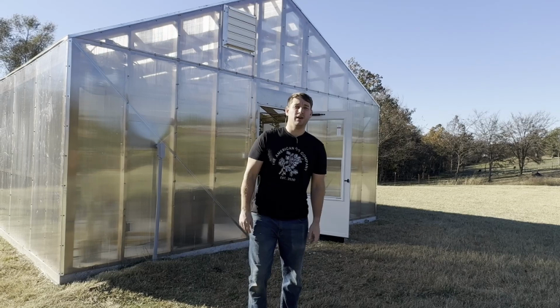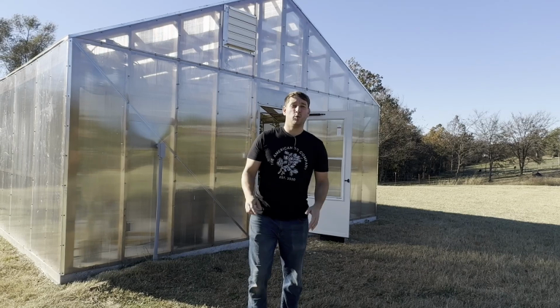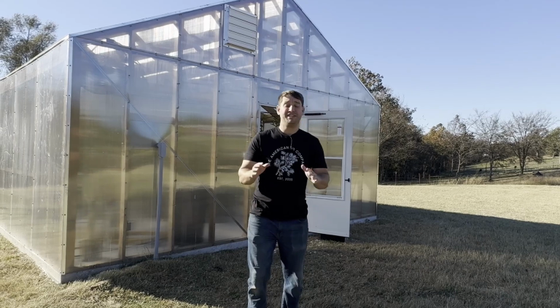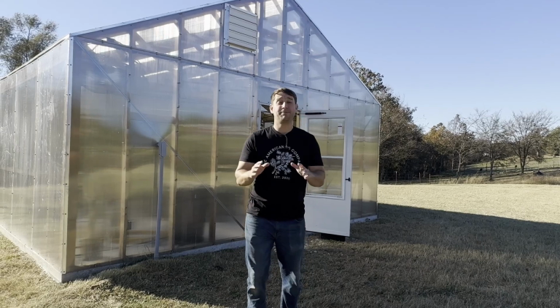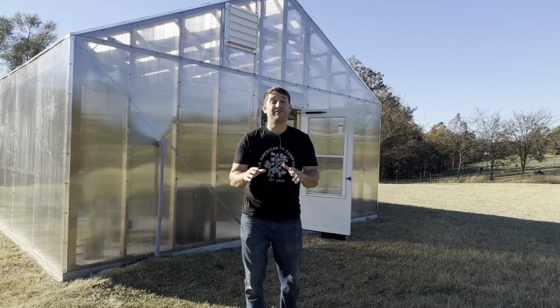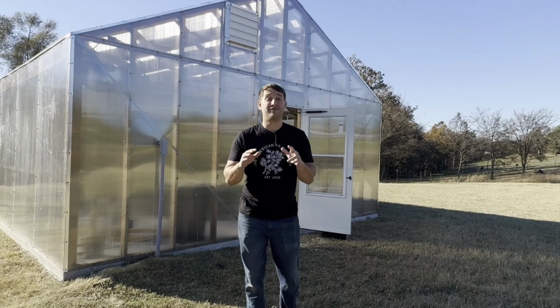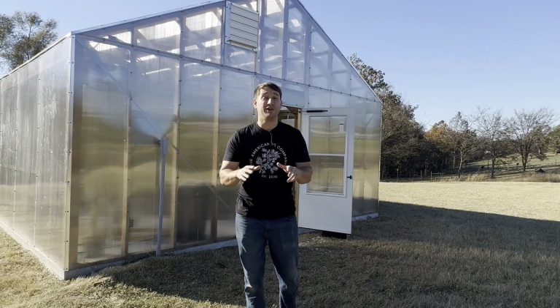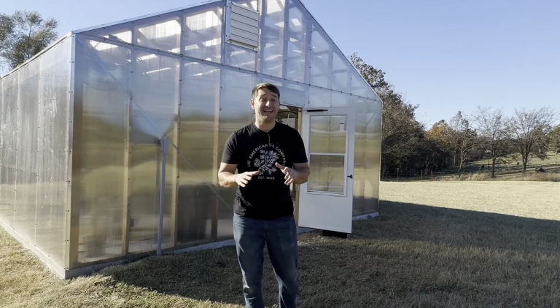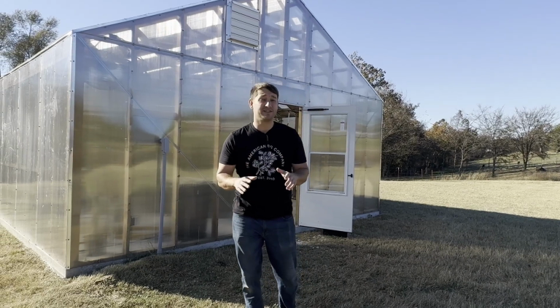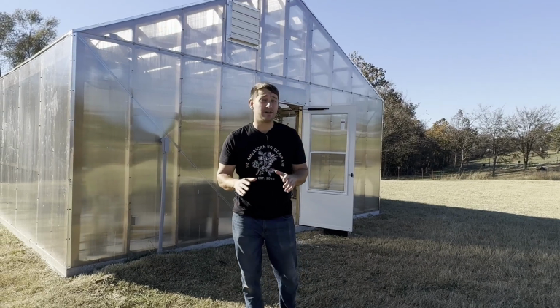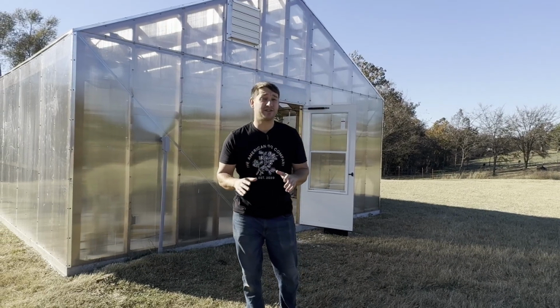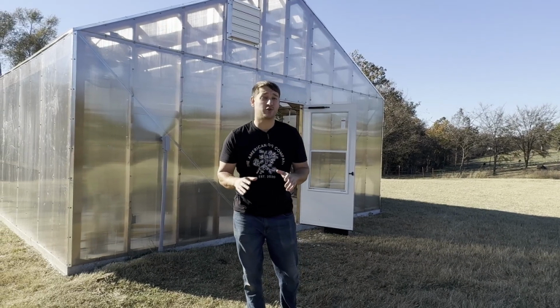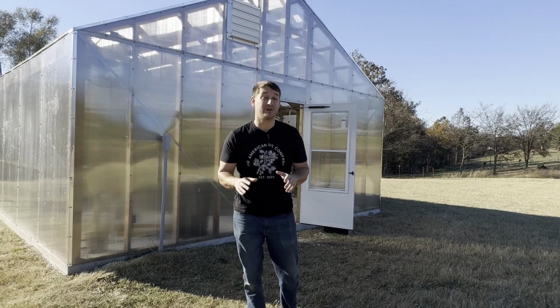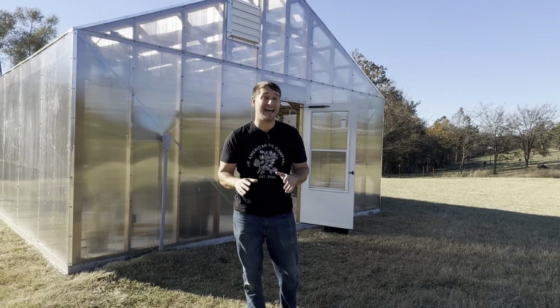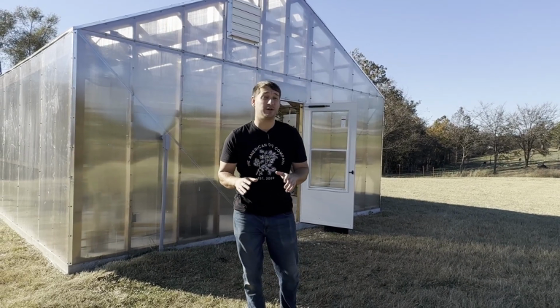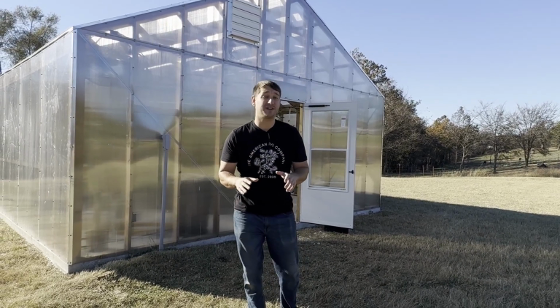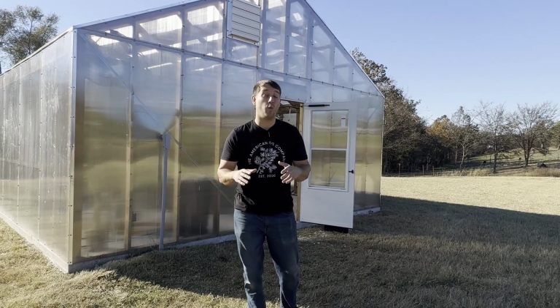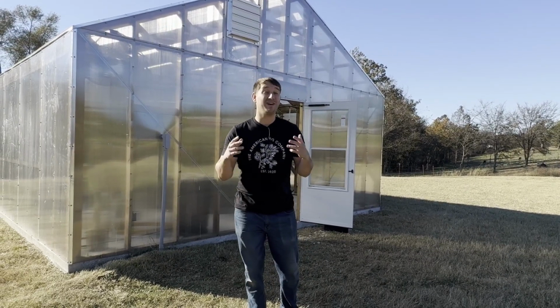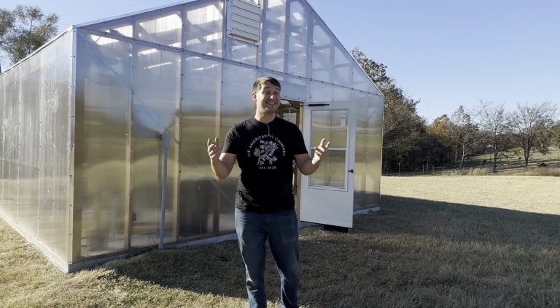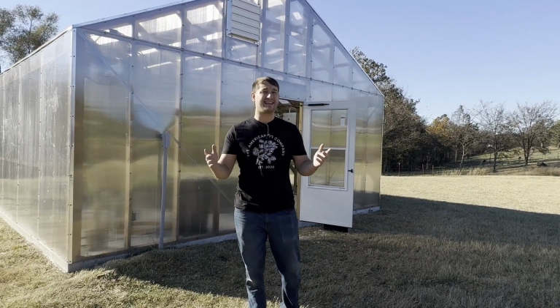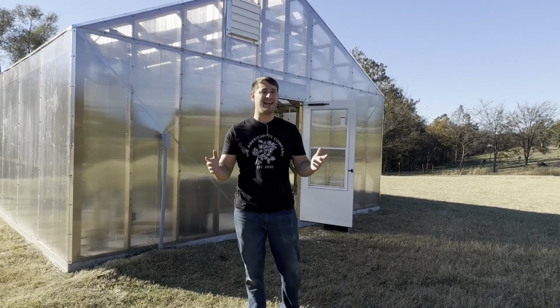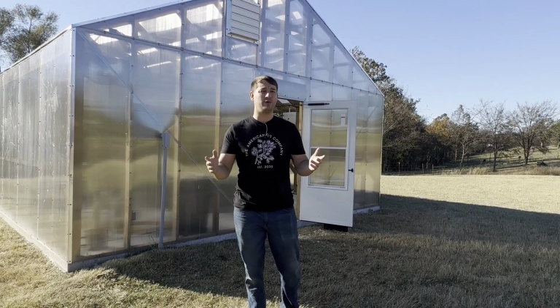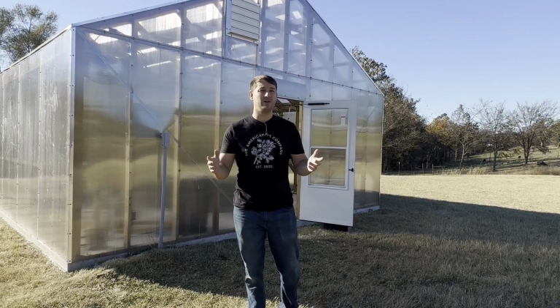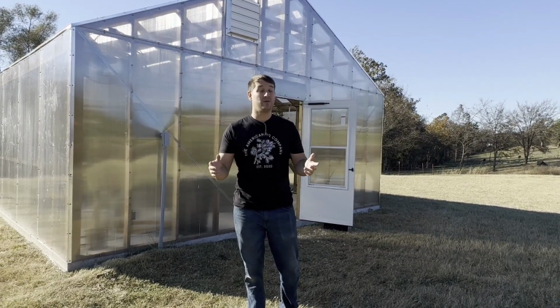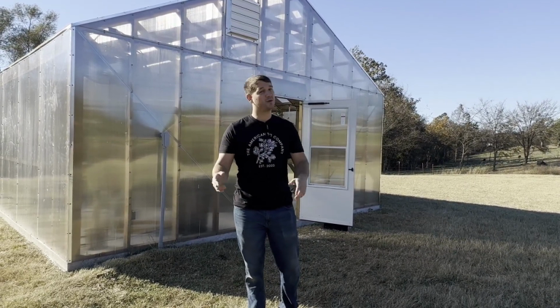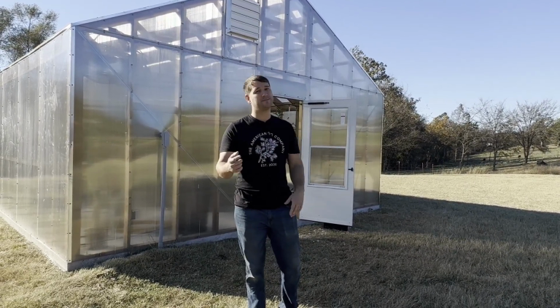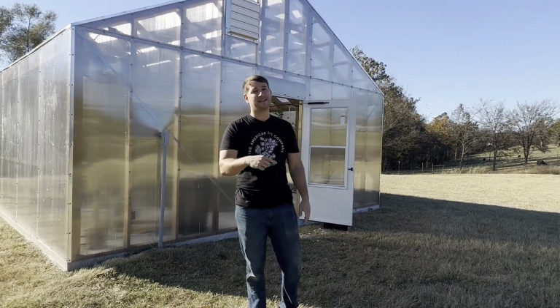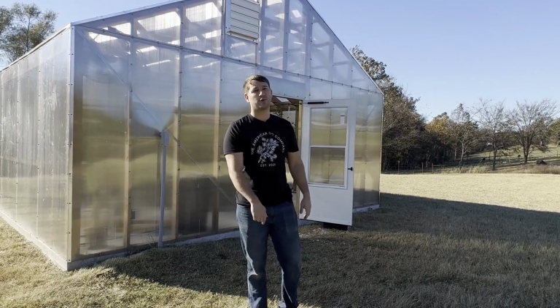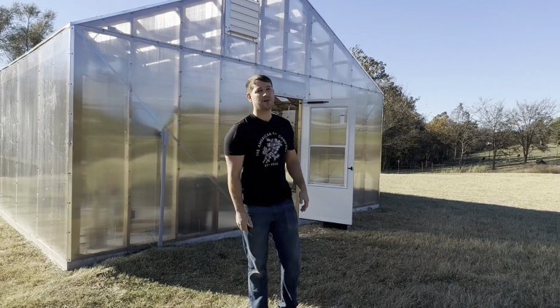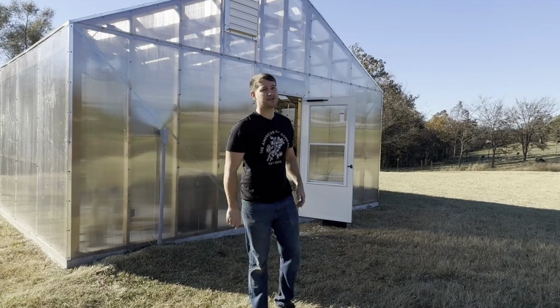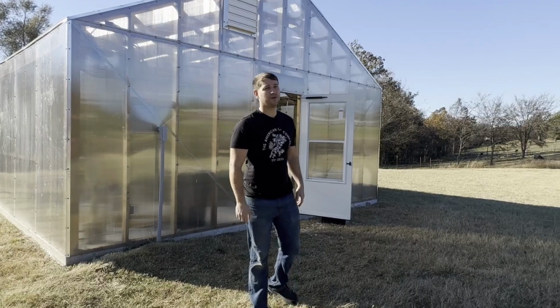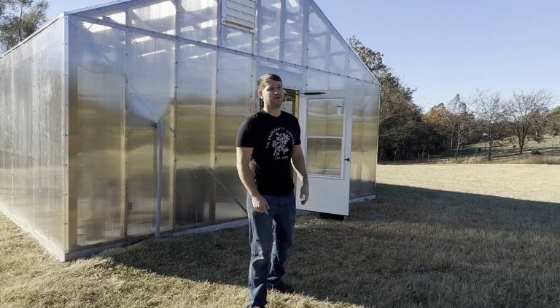We just spent $40,000 on a greenhouse. What does that get you? Well, come take a tour and I'll show you.